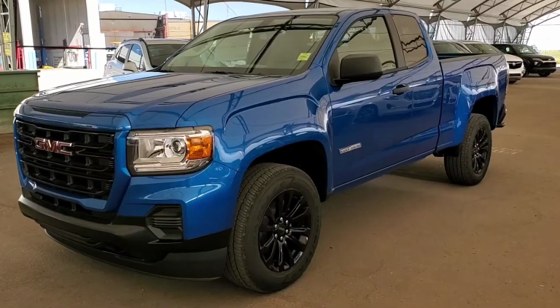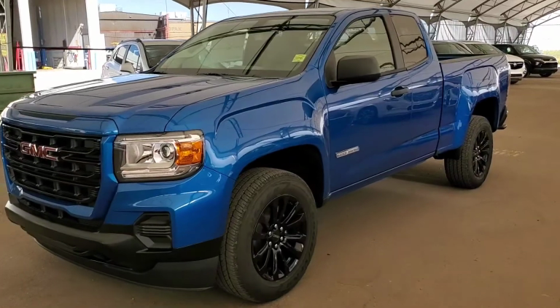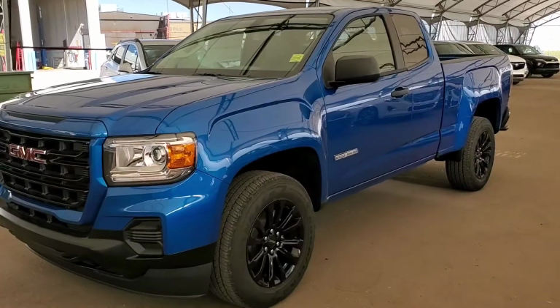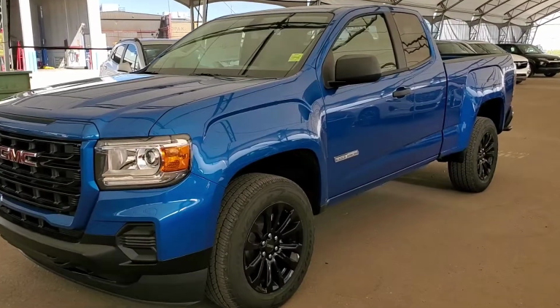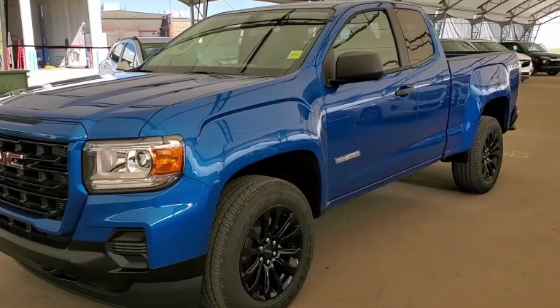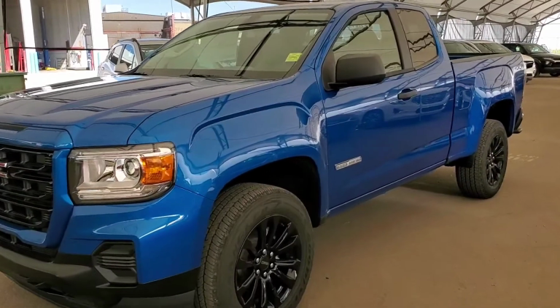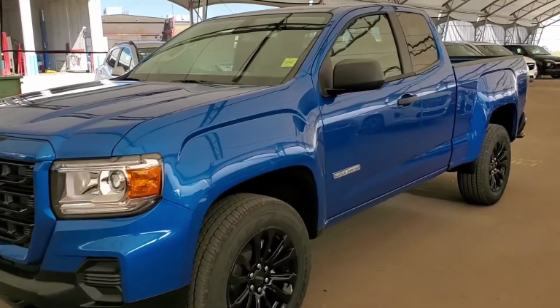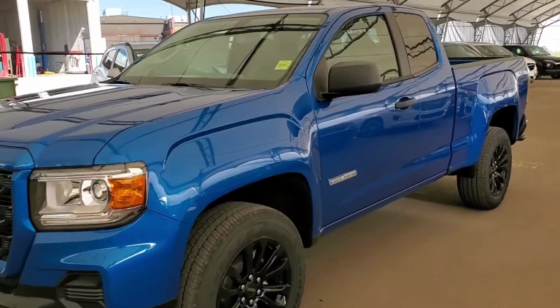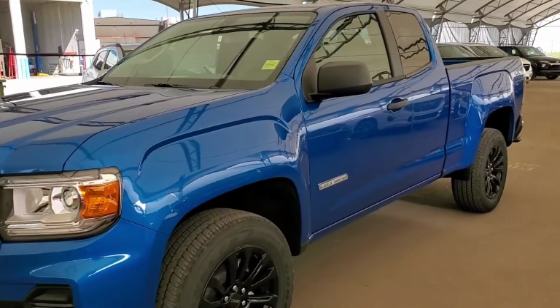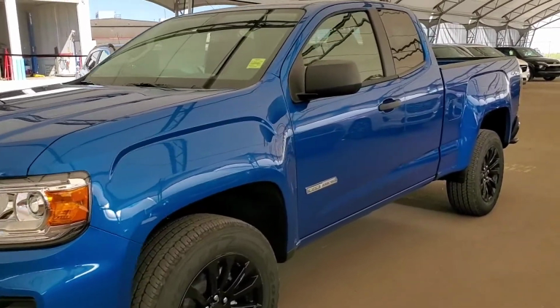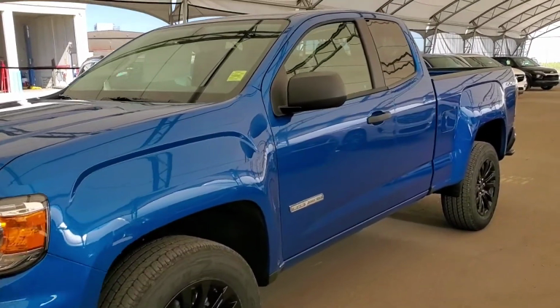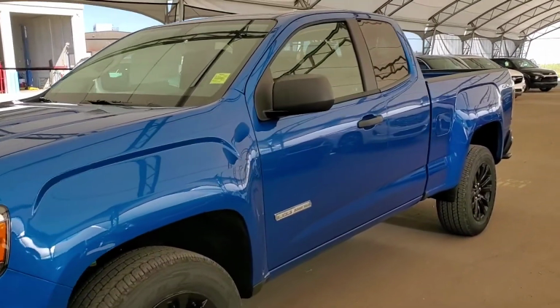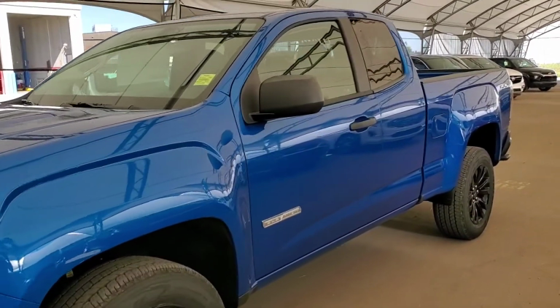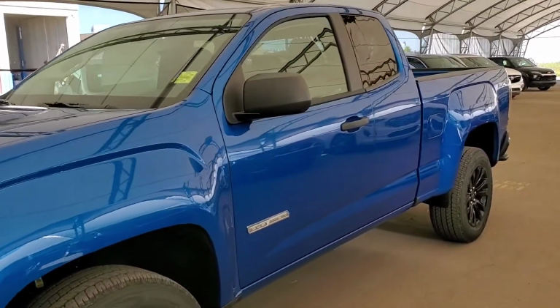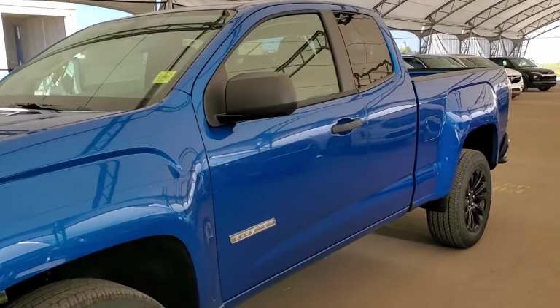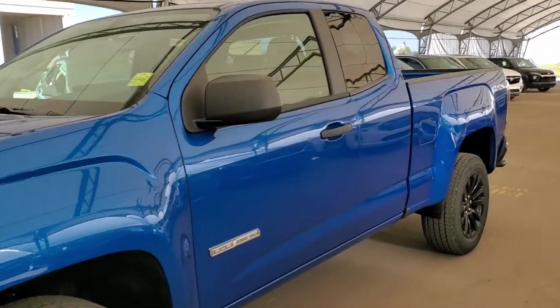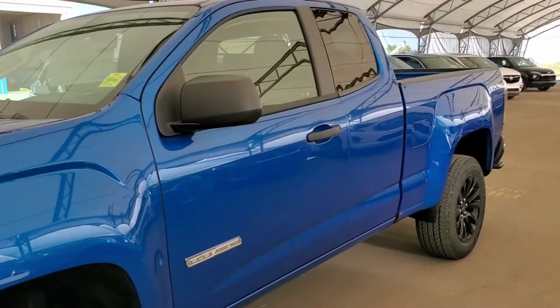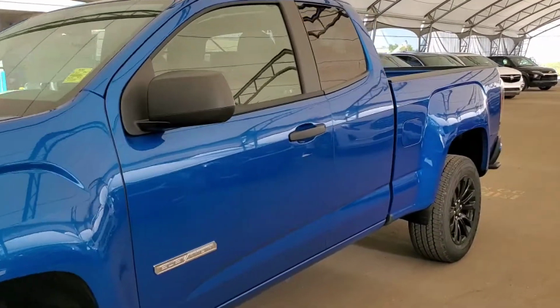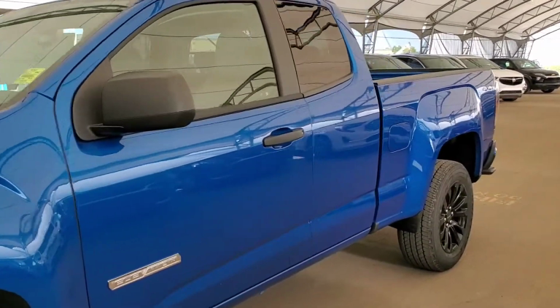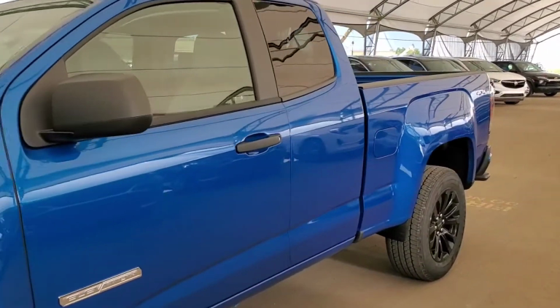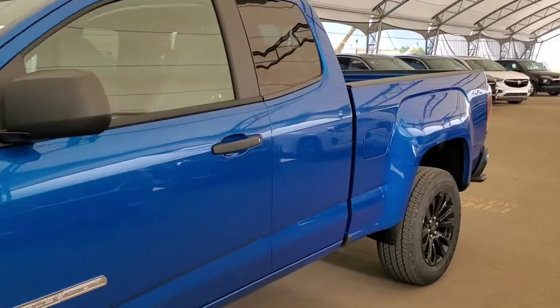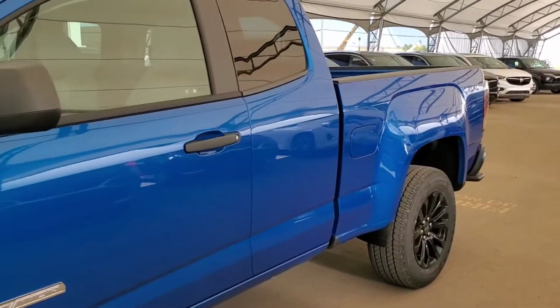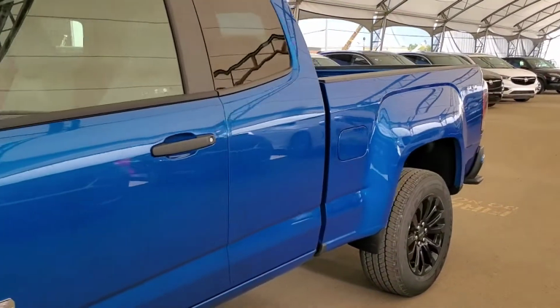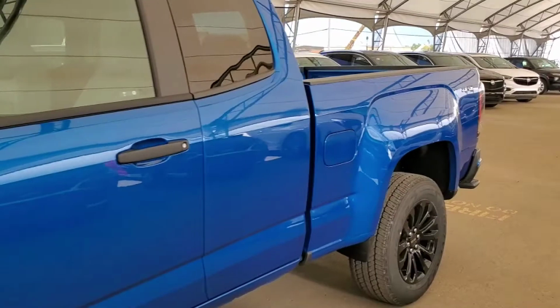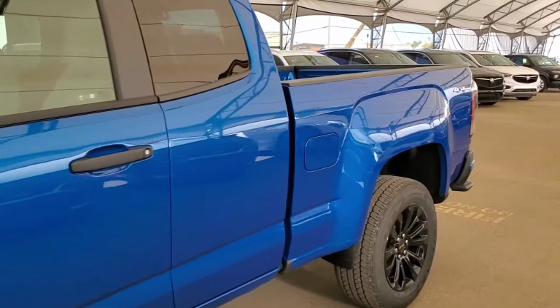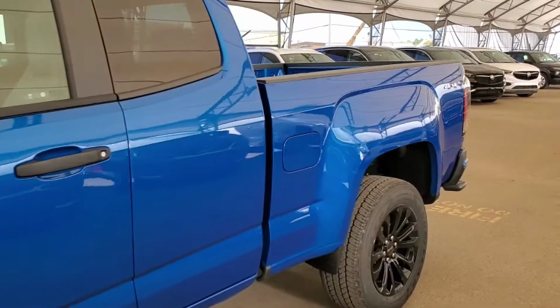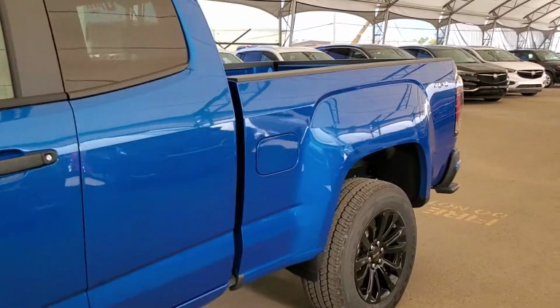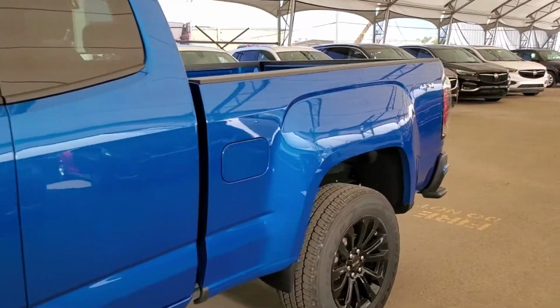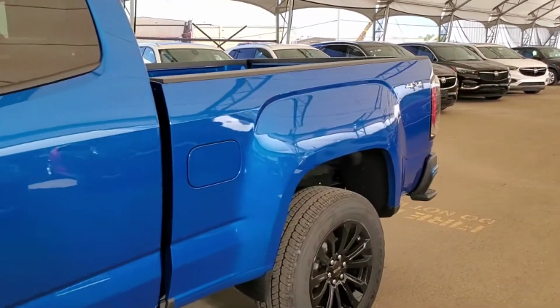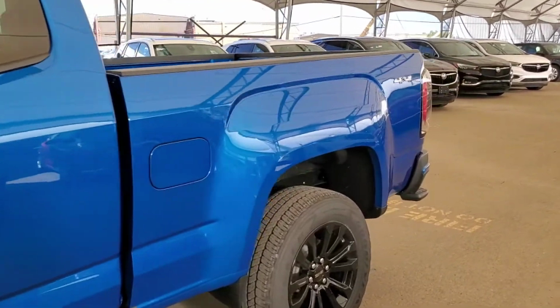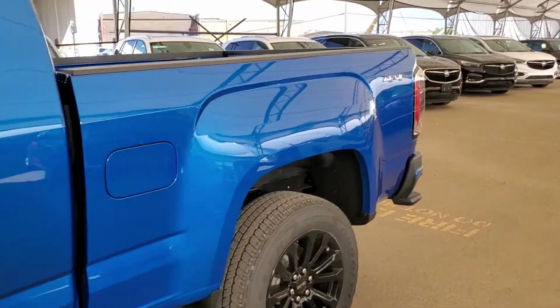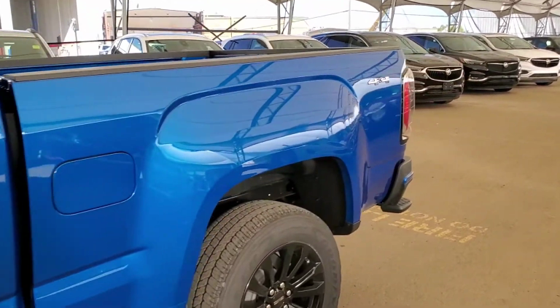Welcome to Davis Chevrolet. This is a brand new 2021 GMC Canyon in dynamic blue.